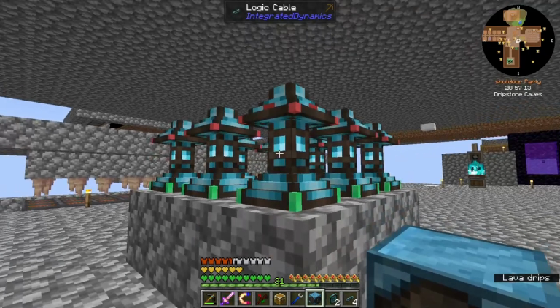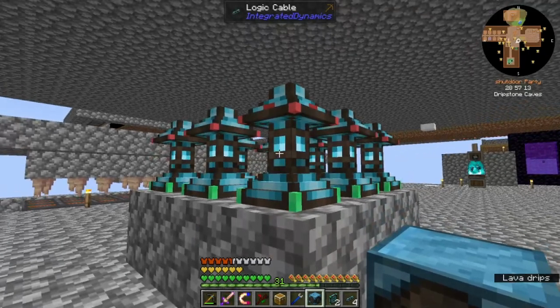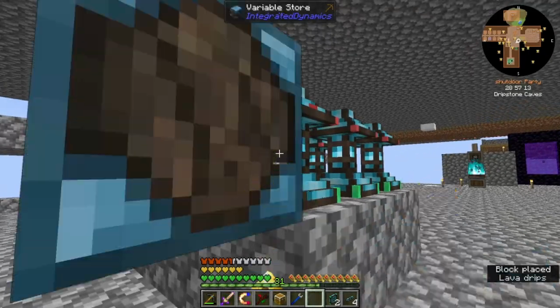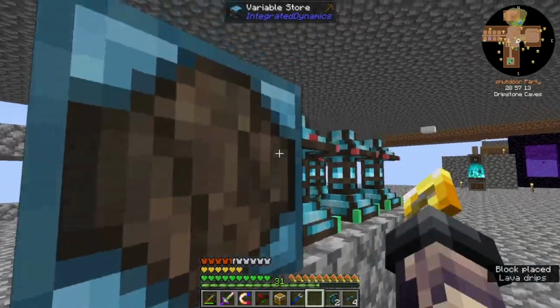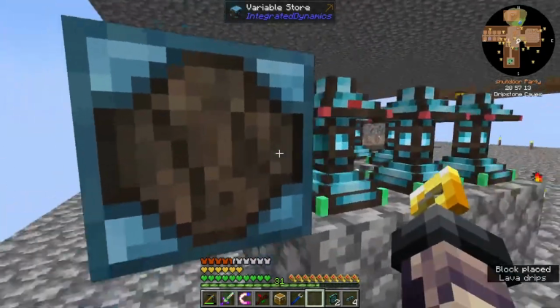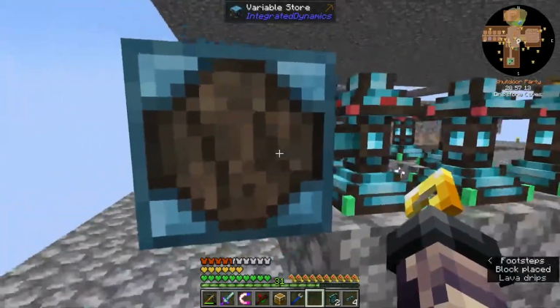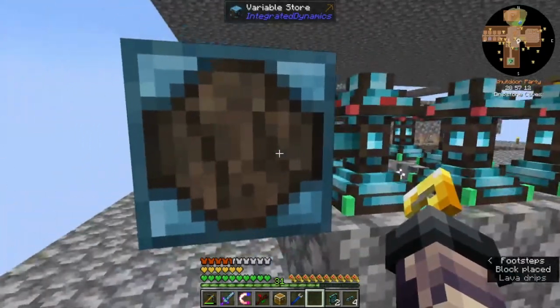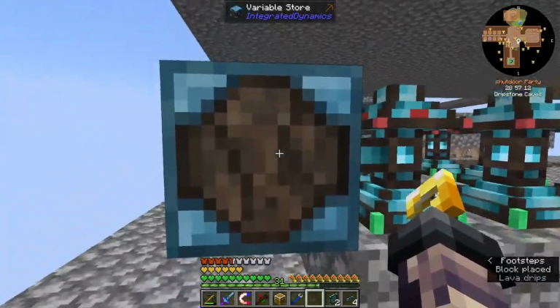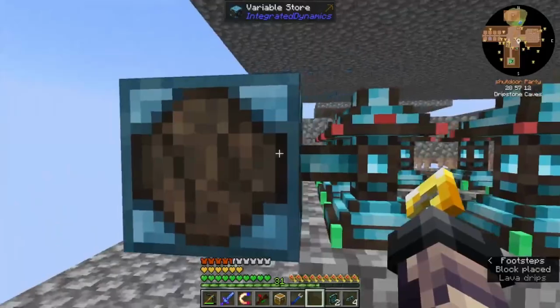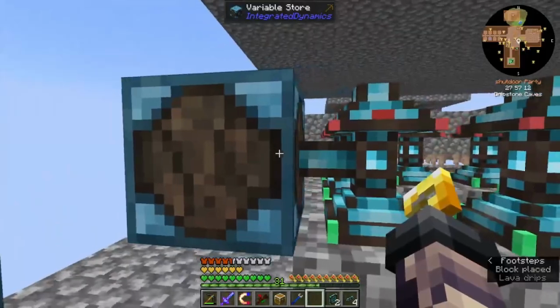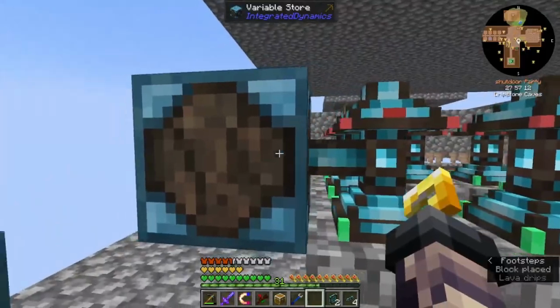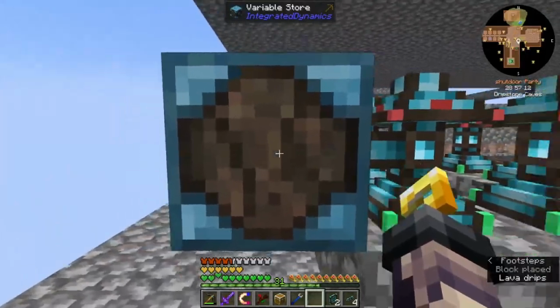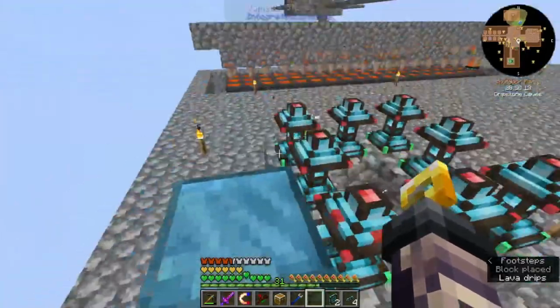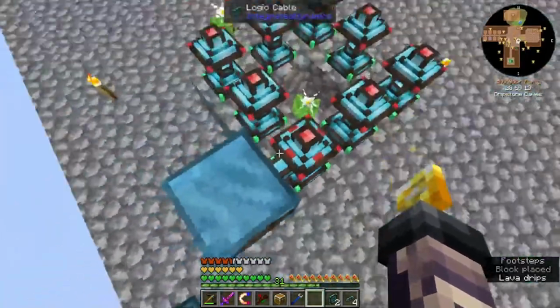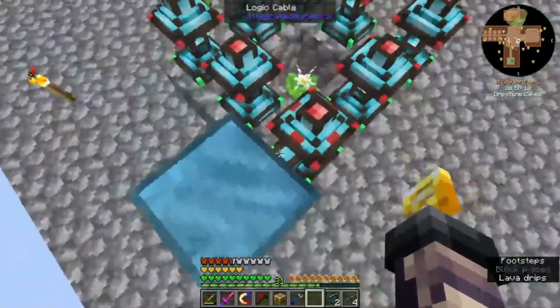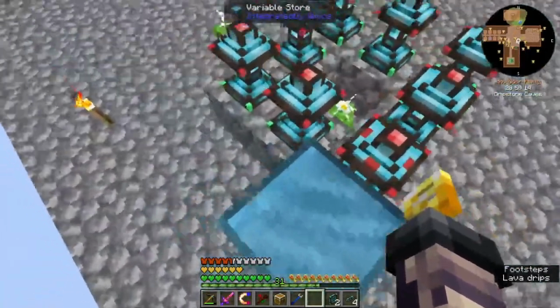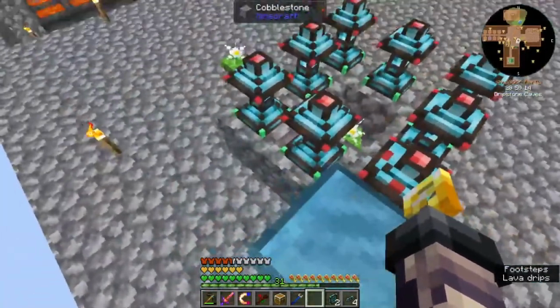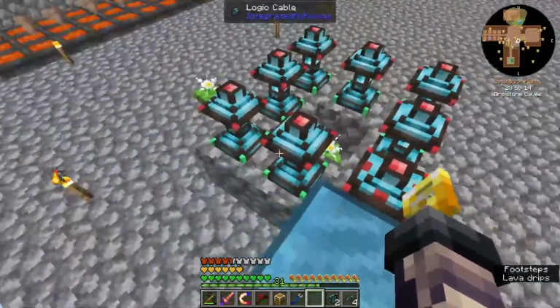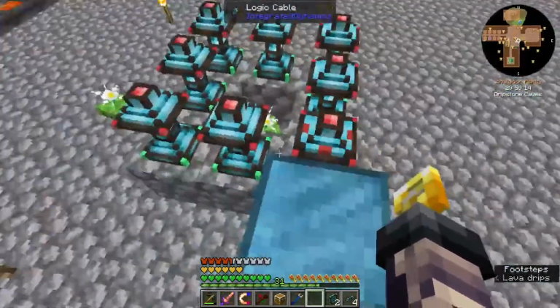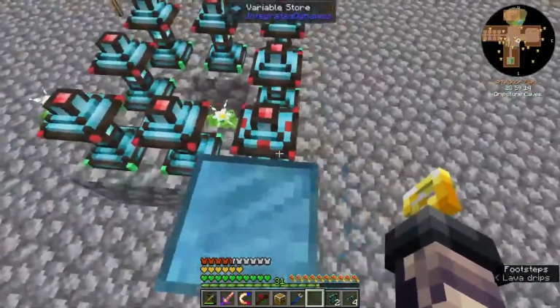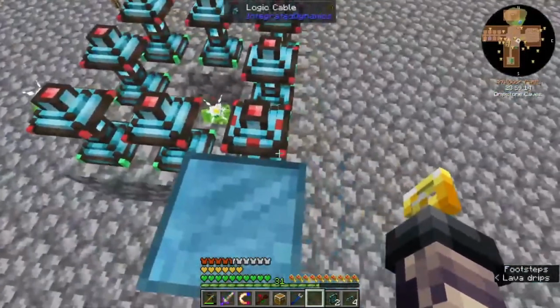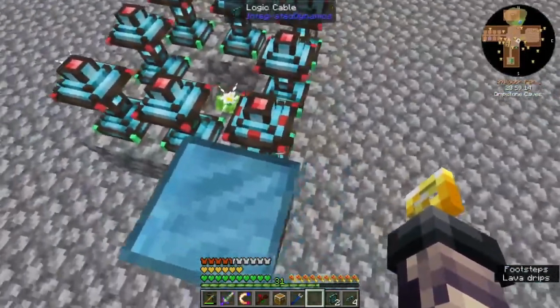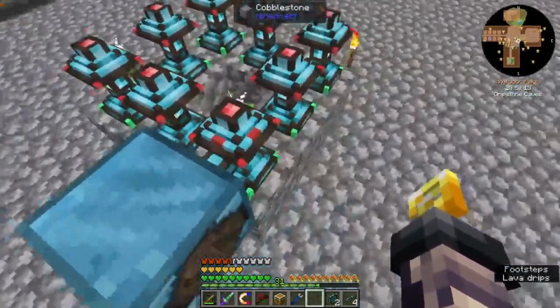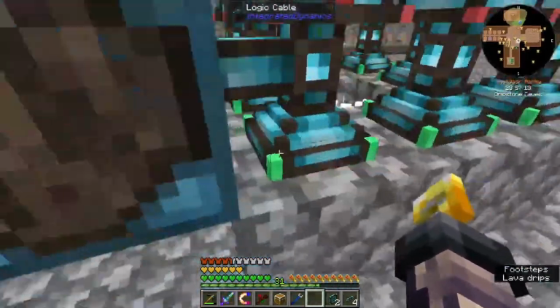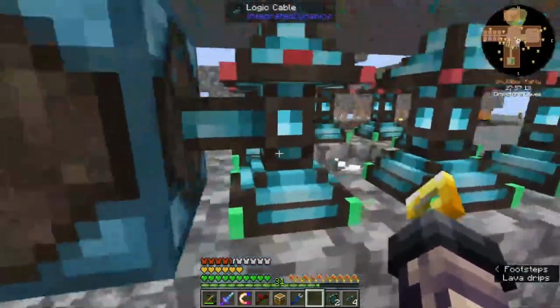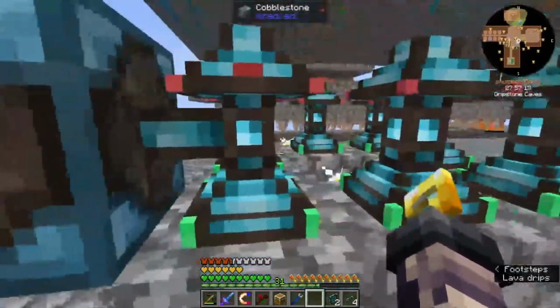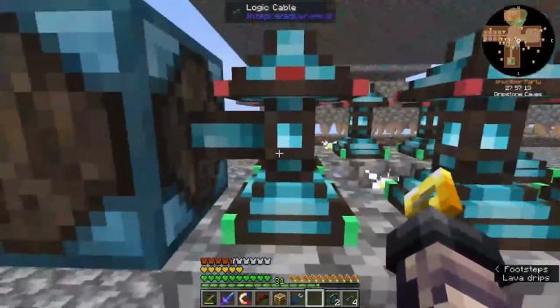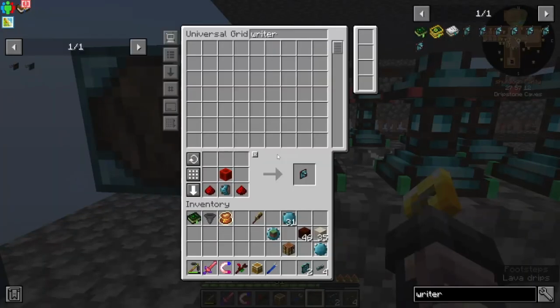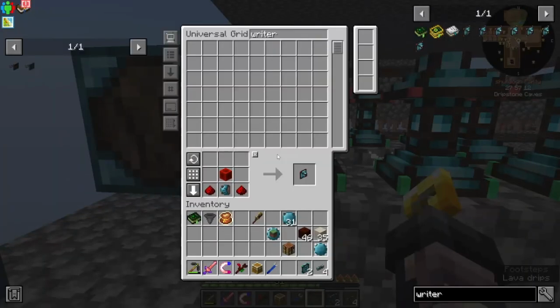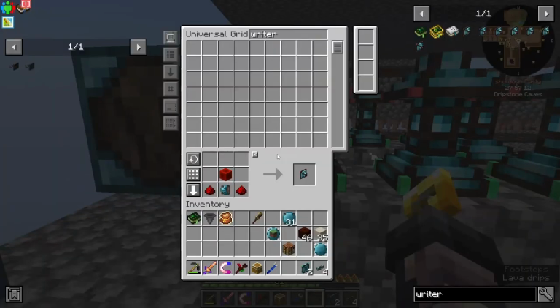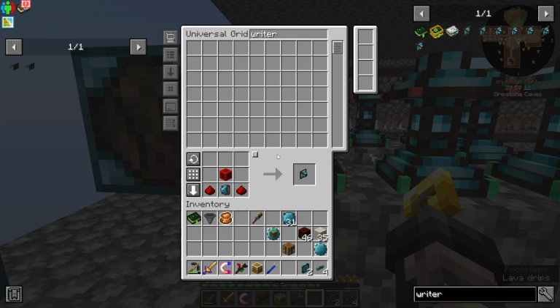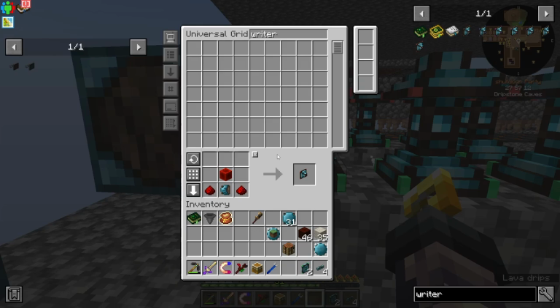So we'll place this logic, the variable store here. We're going to have to have a variable store for each one of these, by the way — I'm pretty sure. So that's going to be a thing.